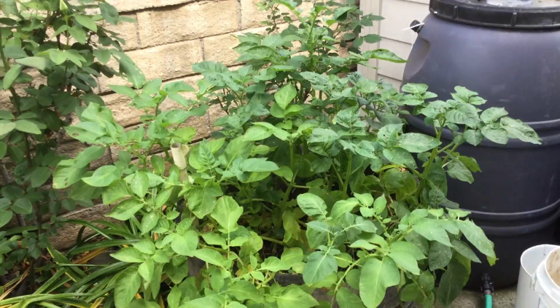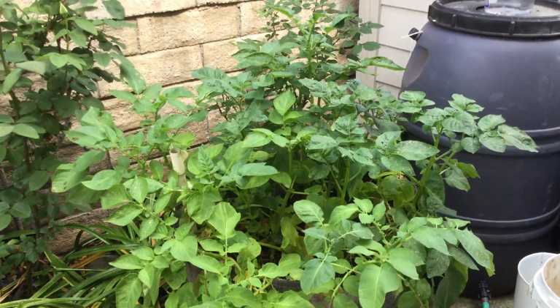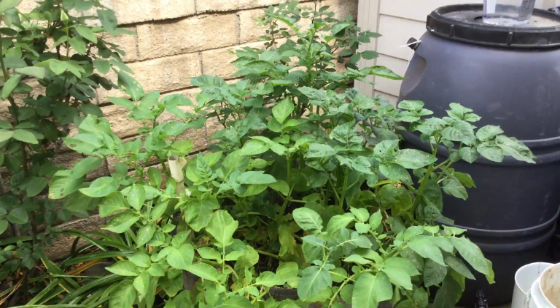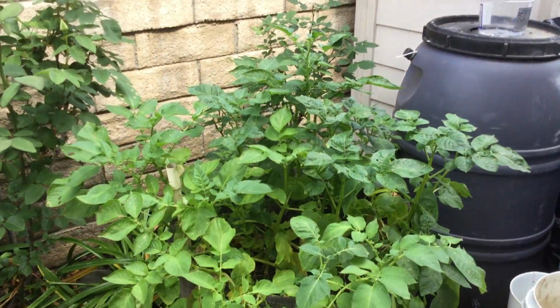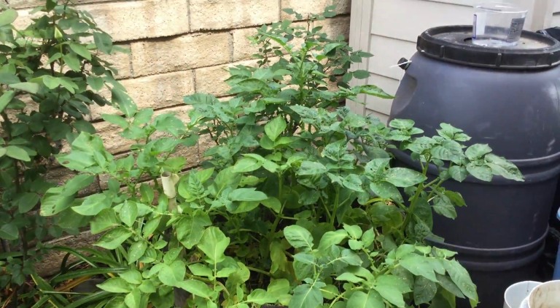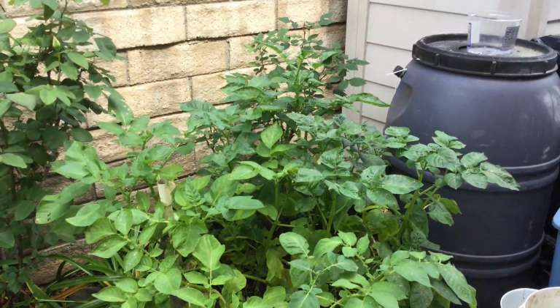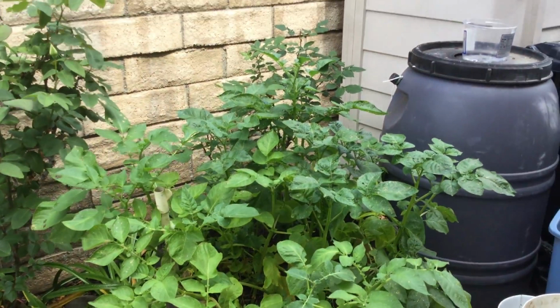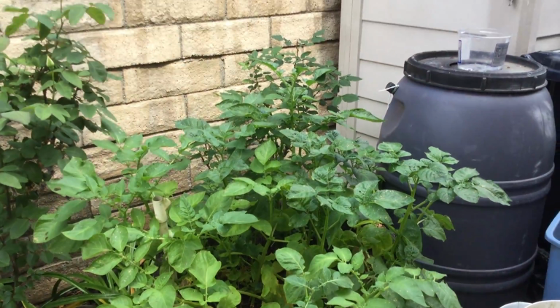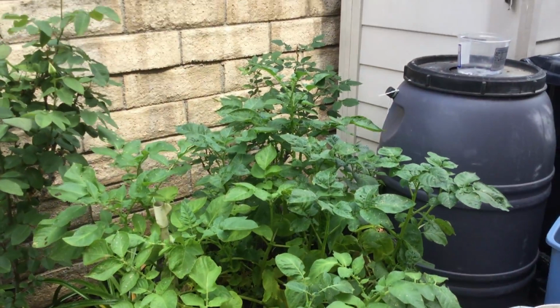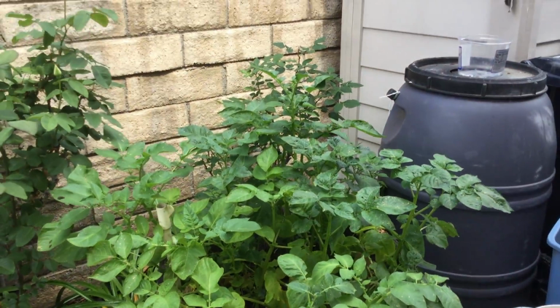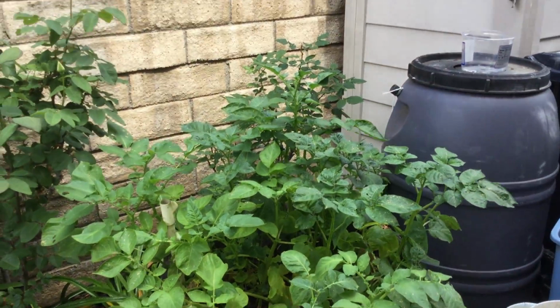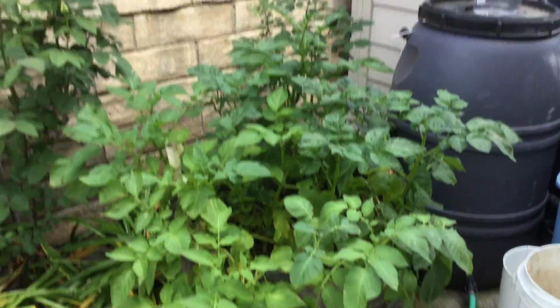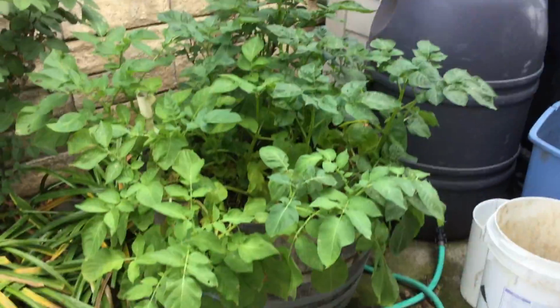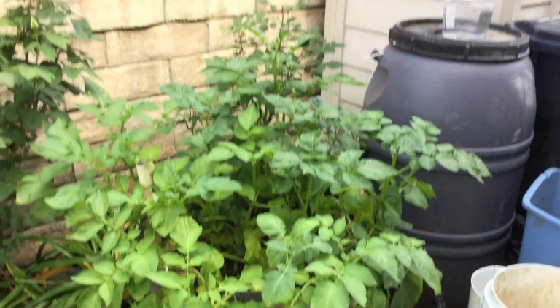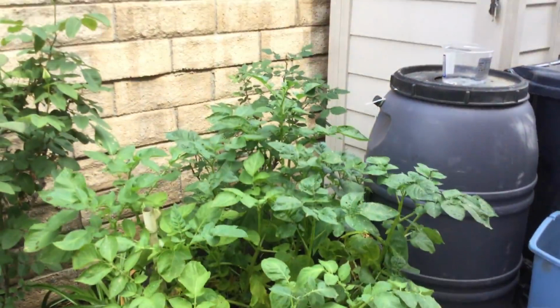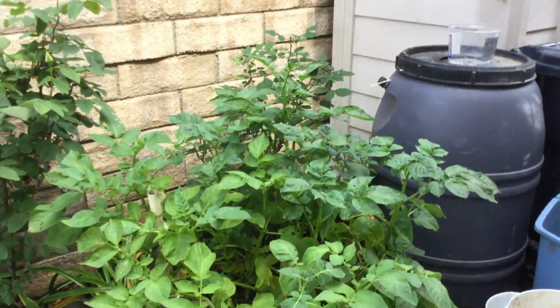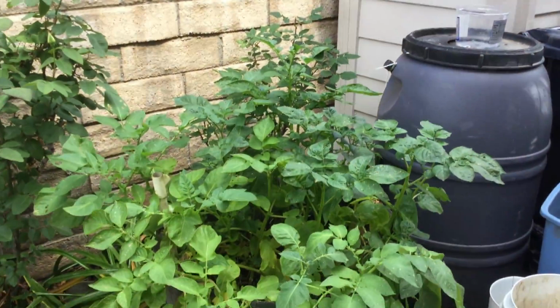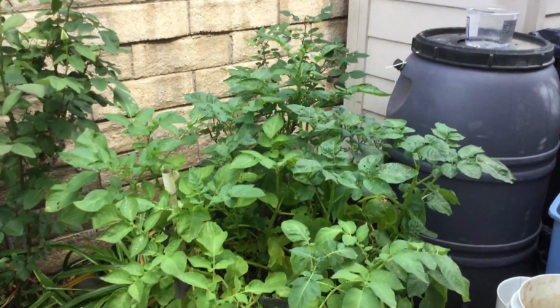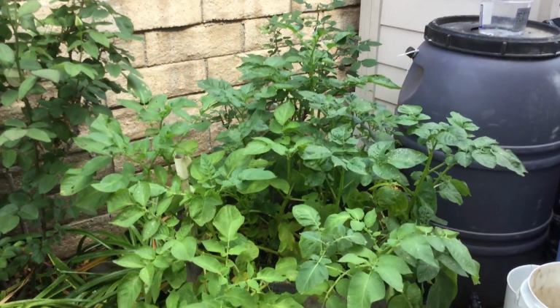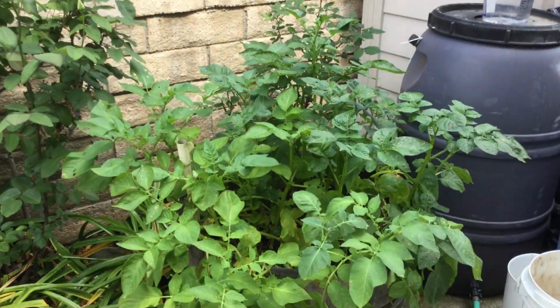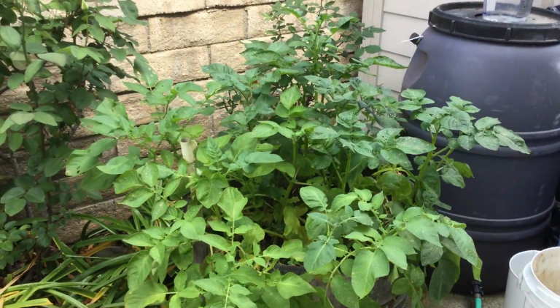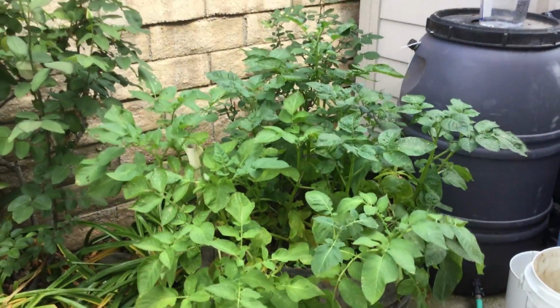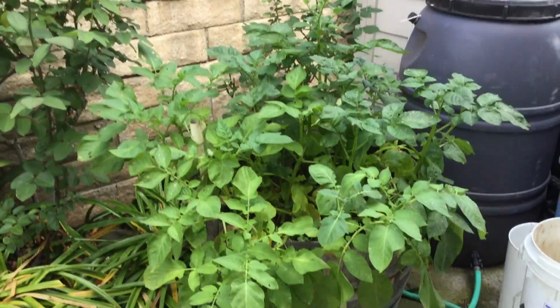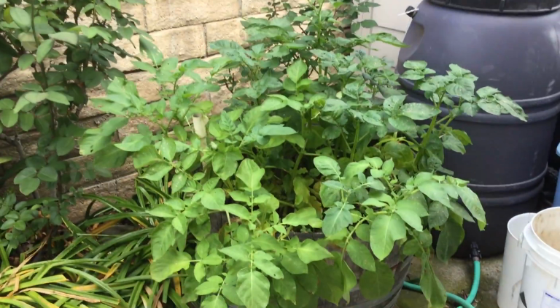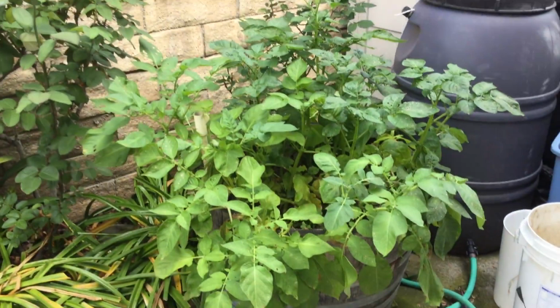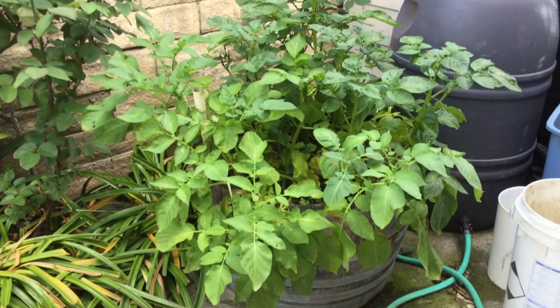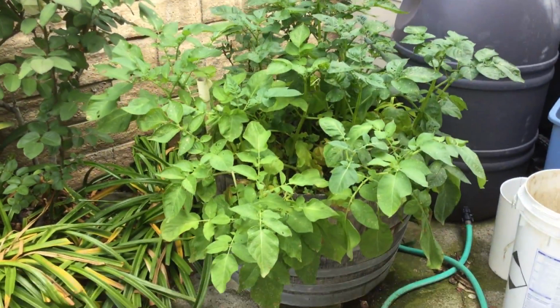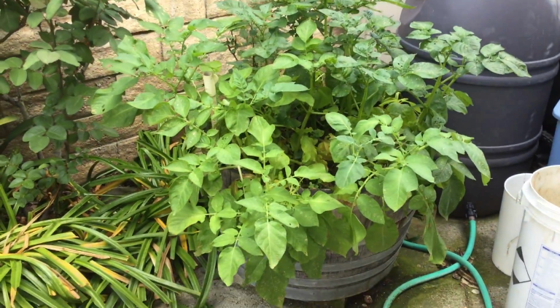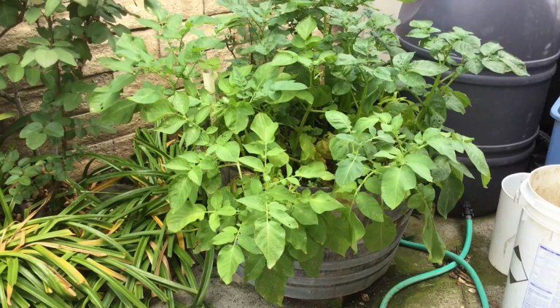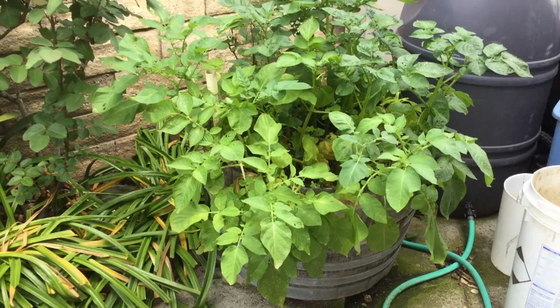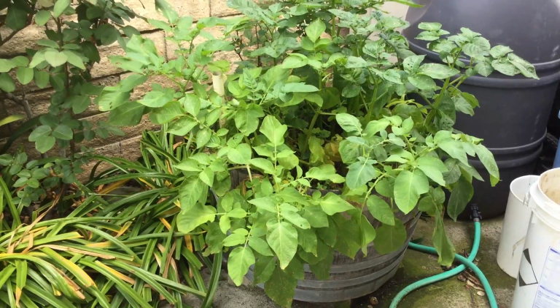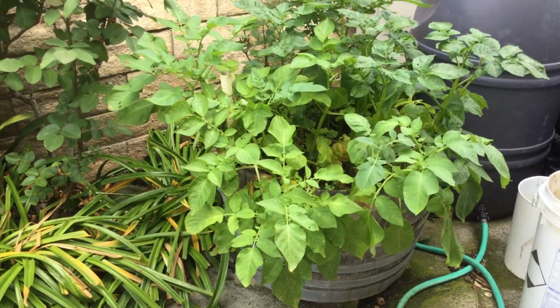Here we go, a walk around the Sloan Garden. First barrel: potatoes.